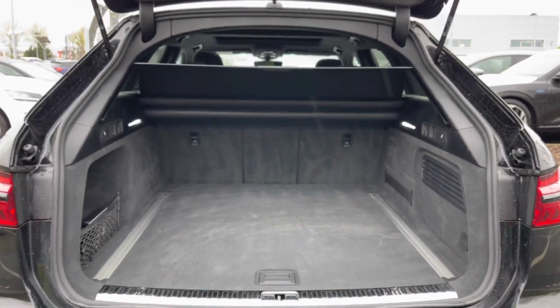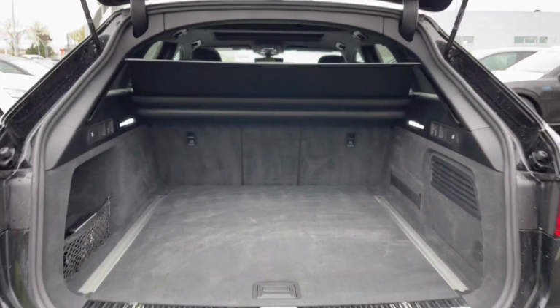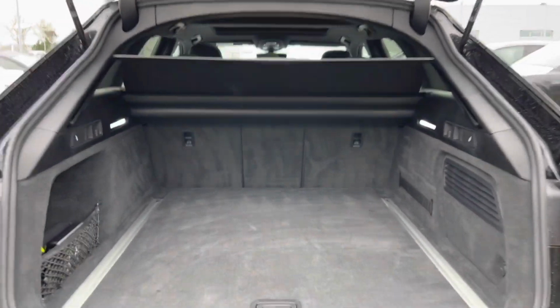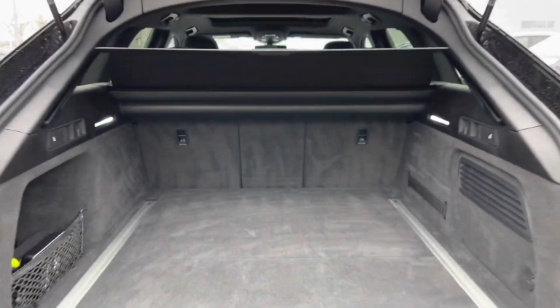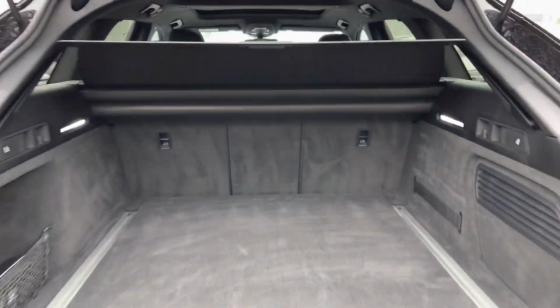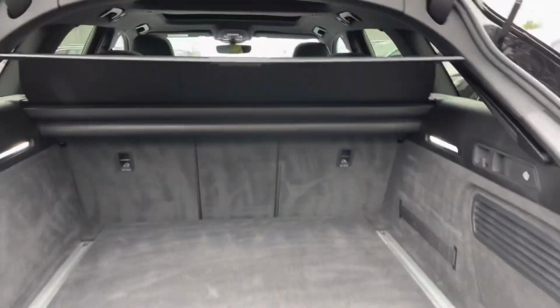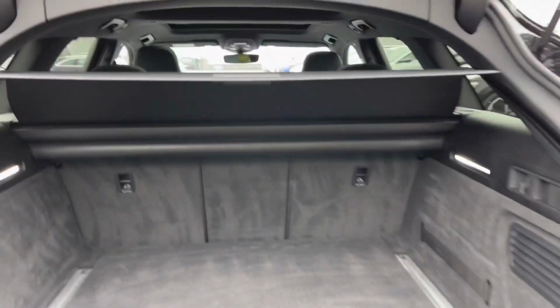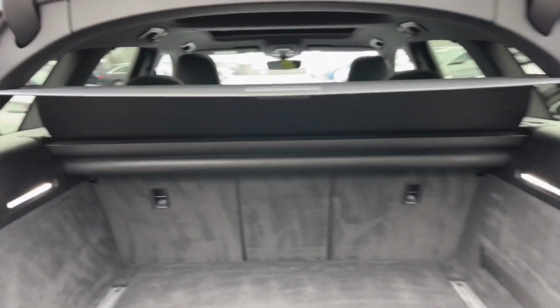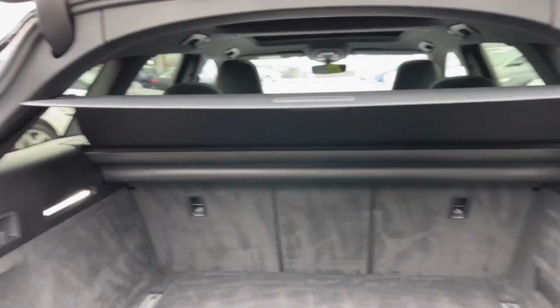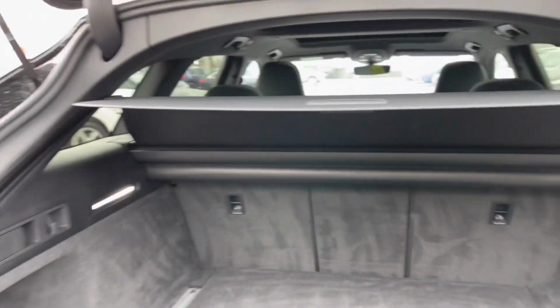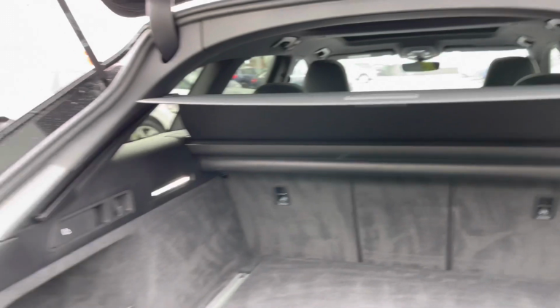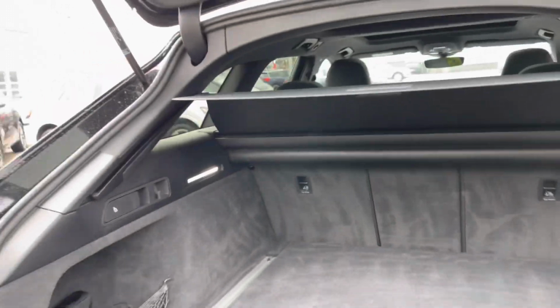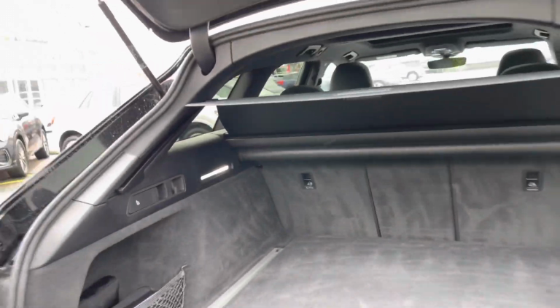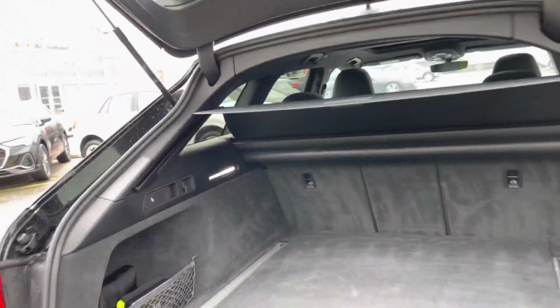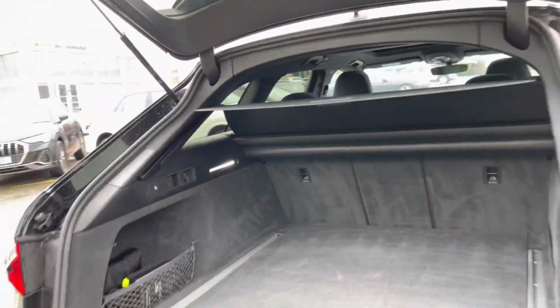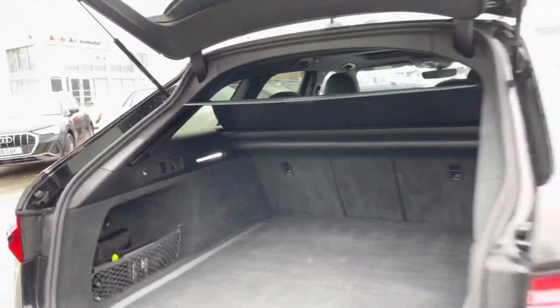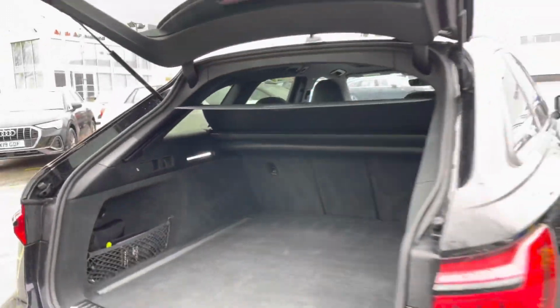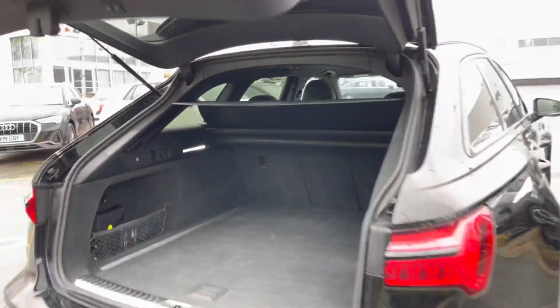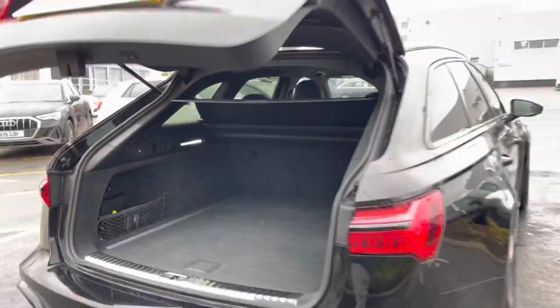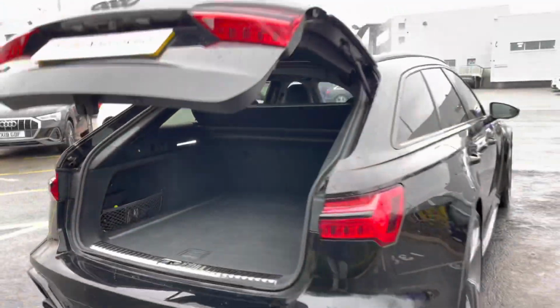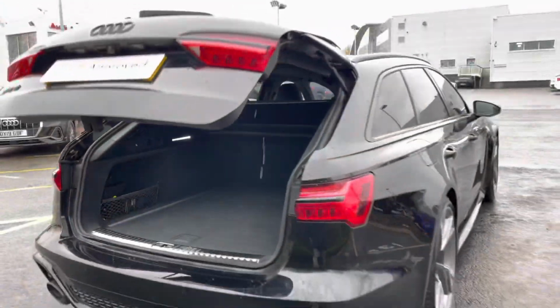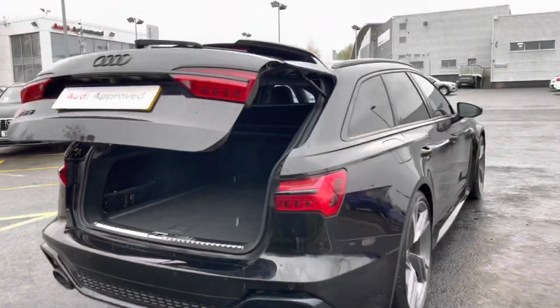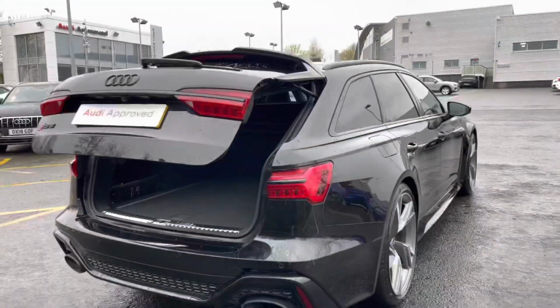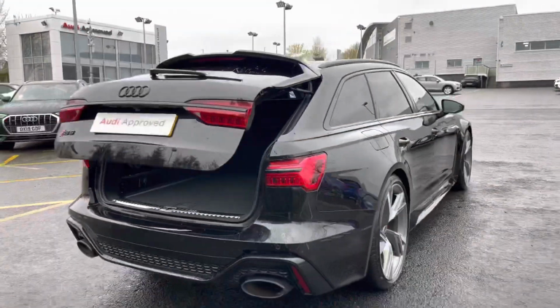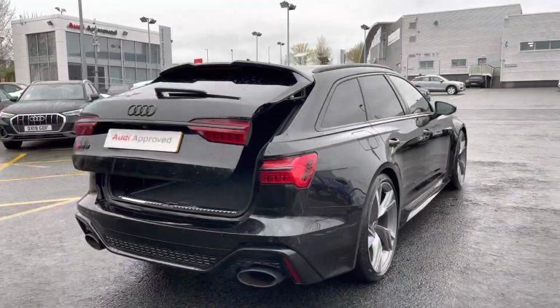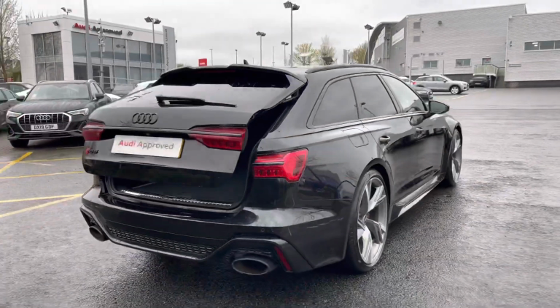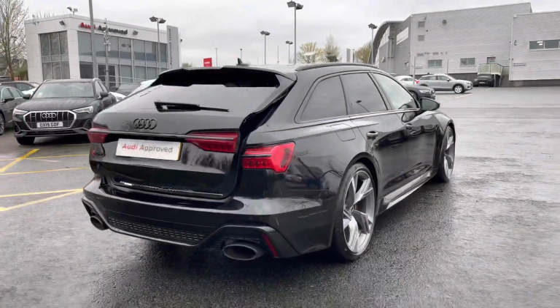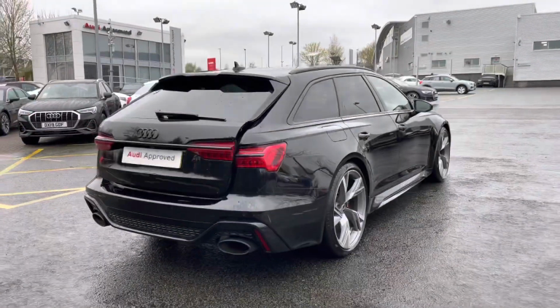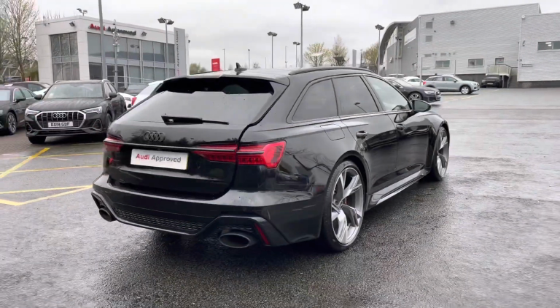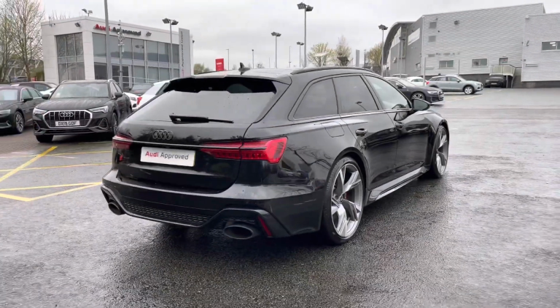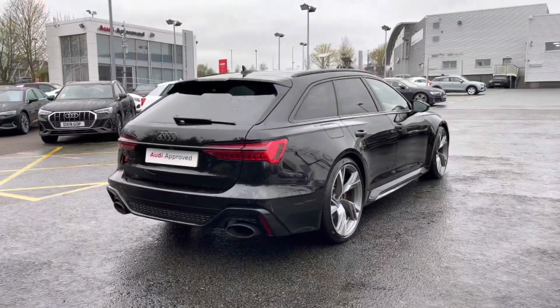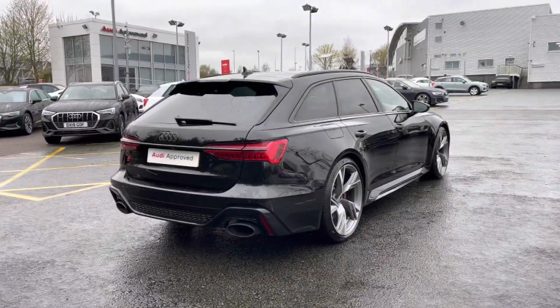There is a button to the top of the rear tailgate which closes it automatically for you — a really handy feature should you find your hands are full.